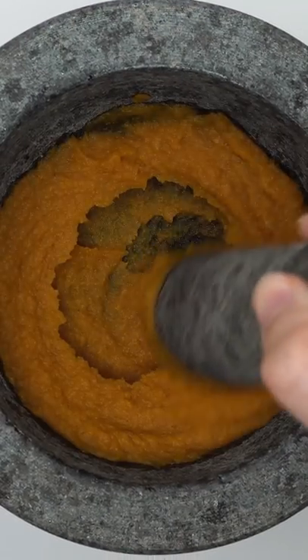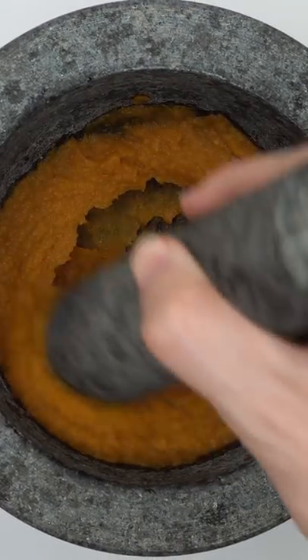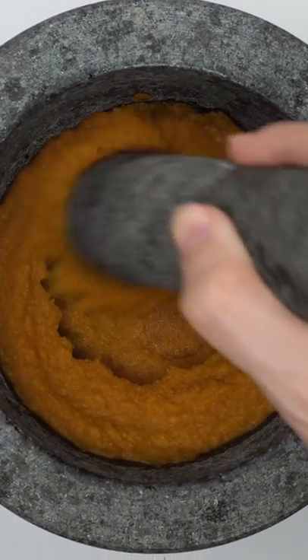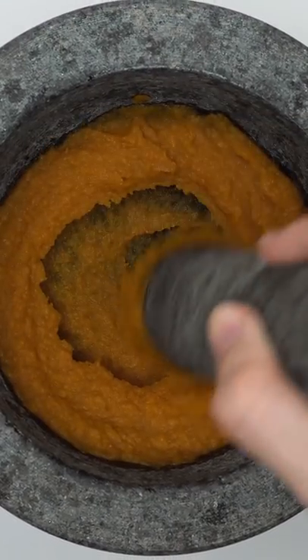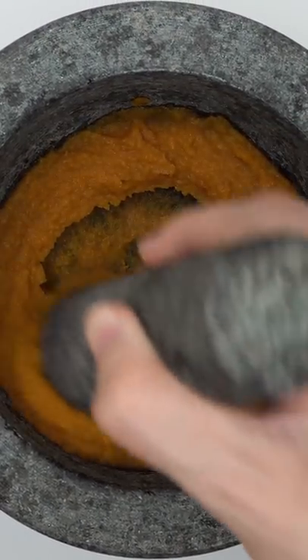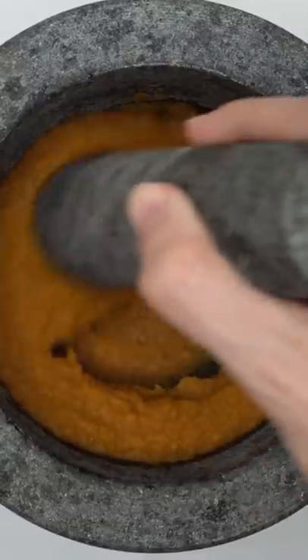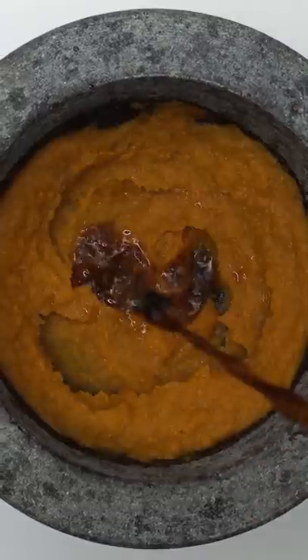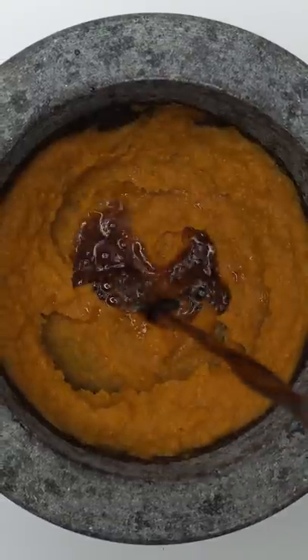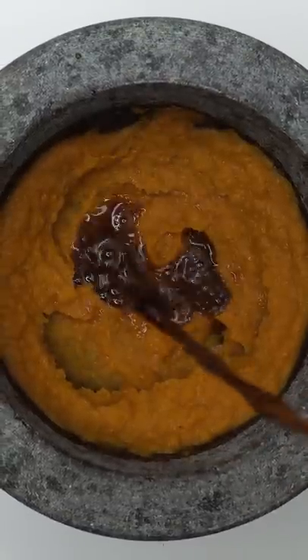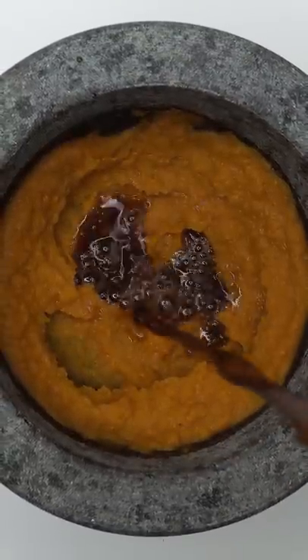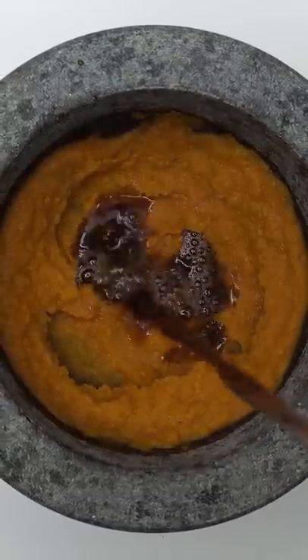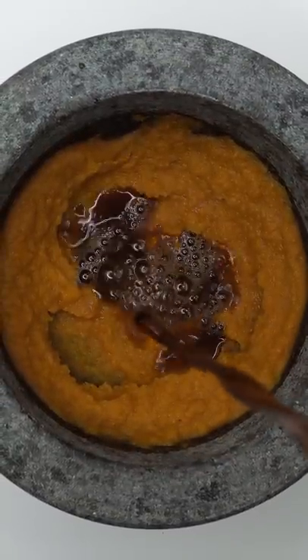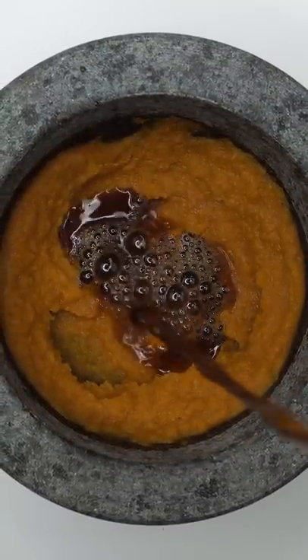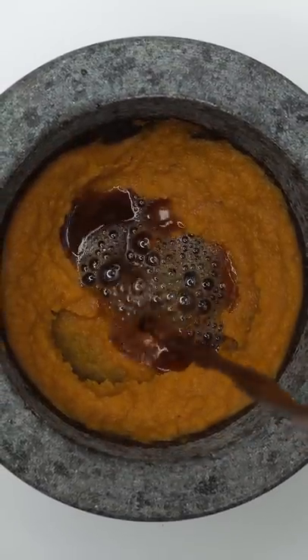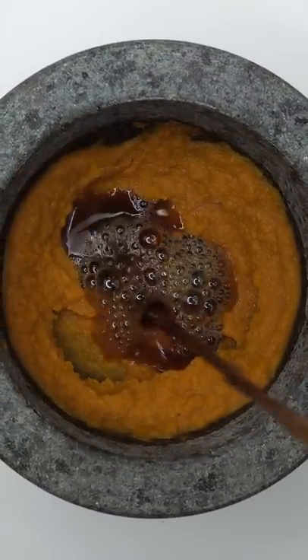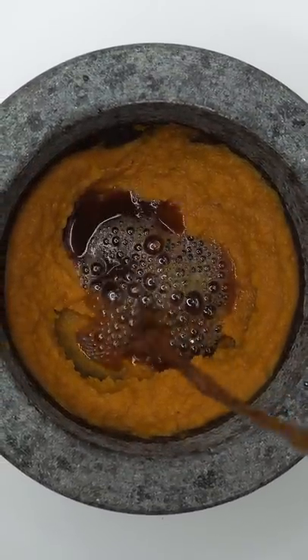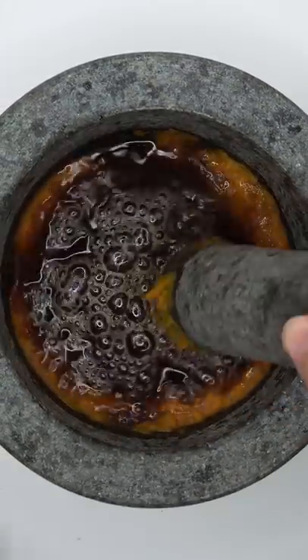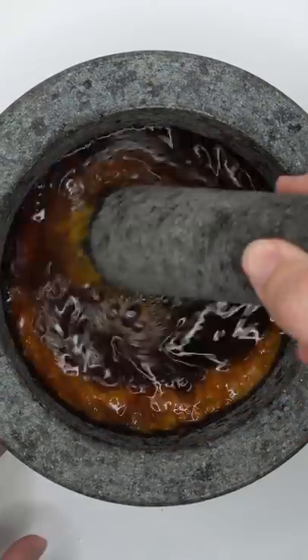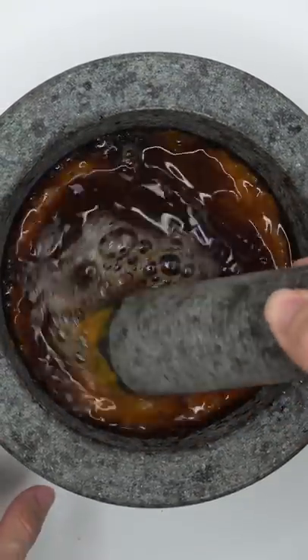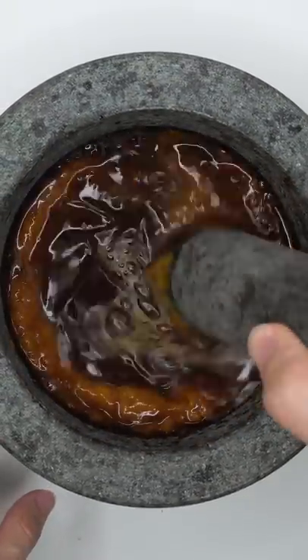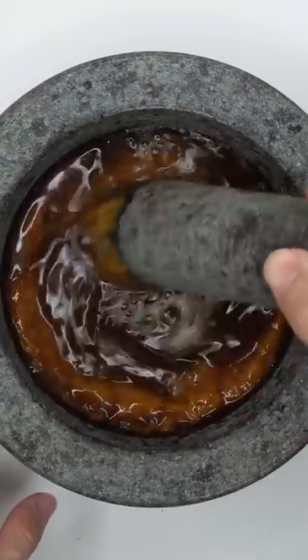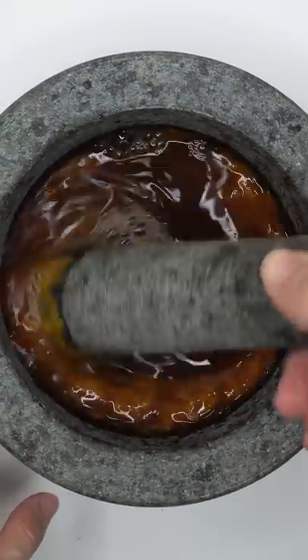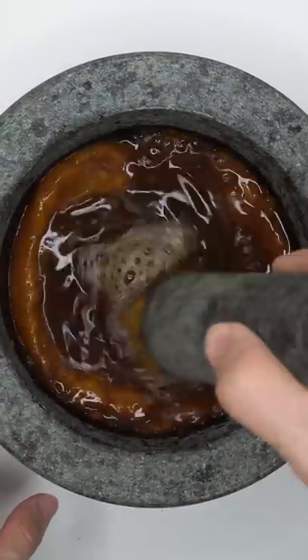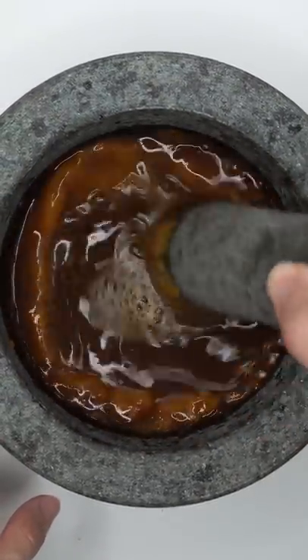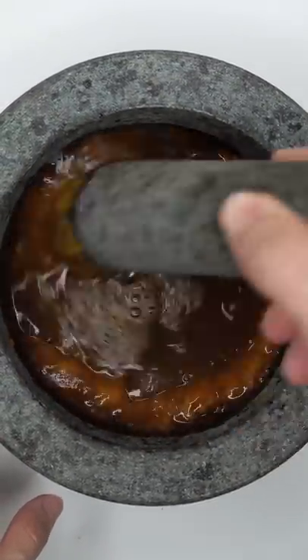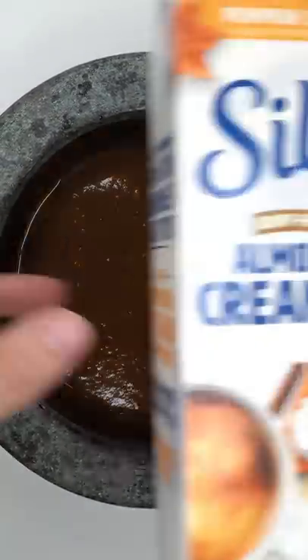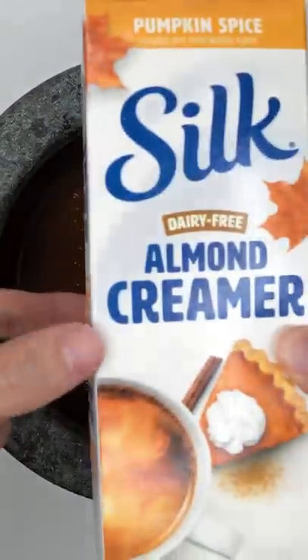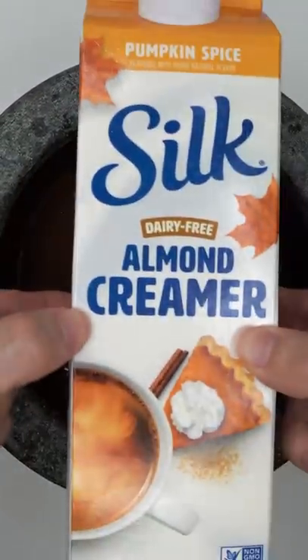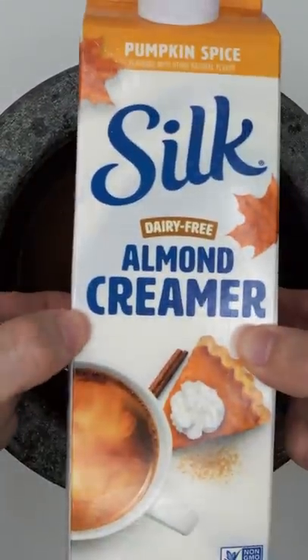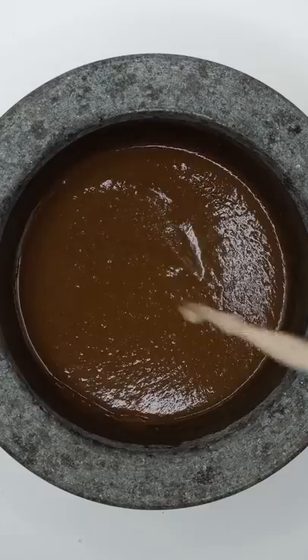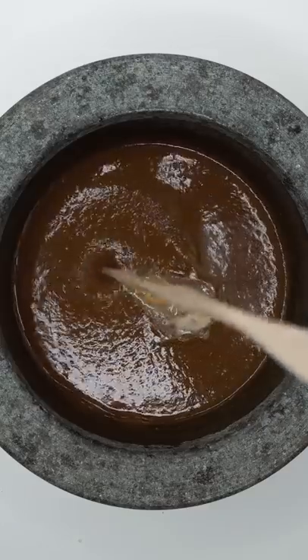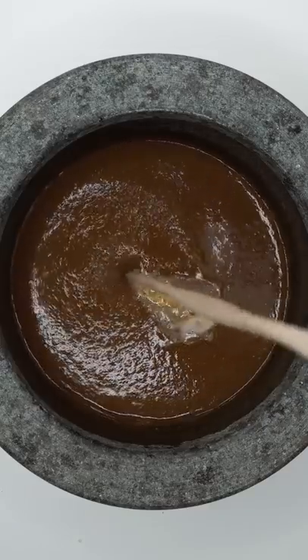Mix, mix, mix. Let's add some coffee. Mix it up. Pumpkin spice creamer.